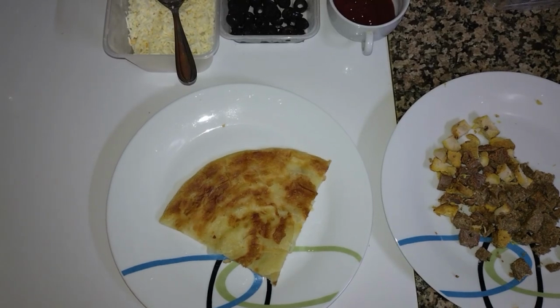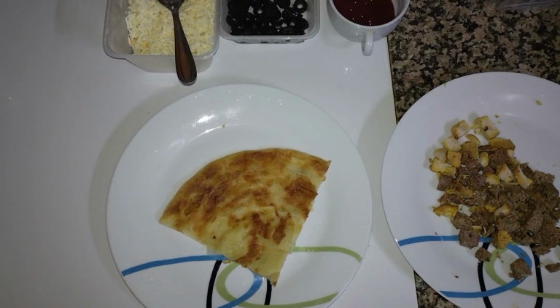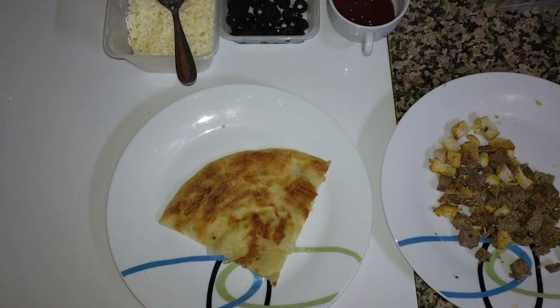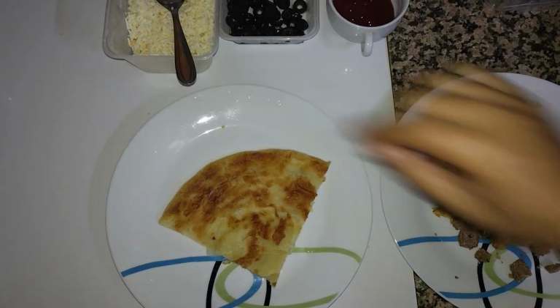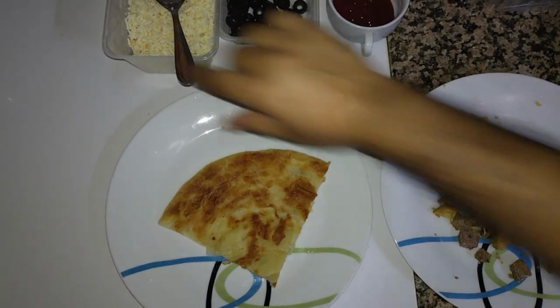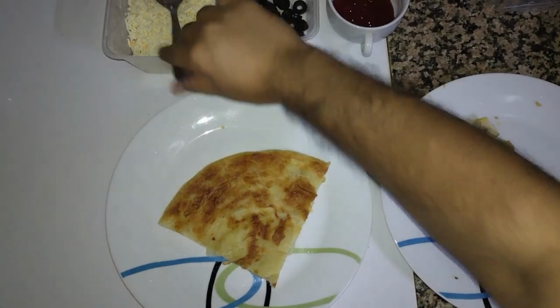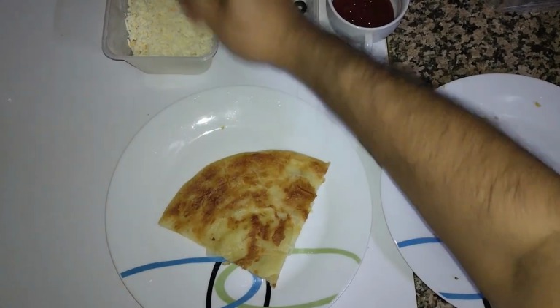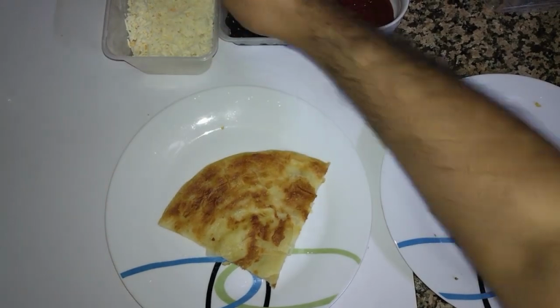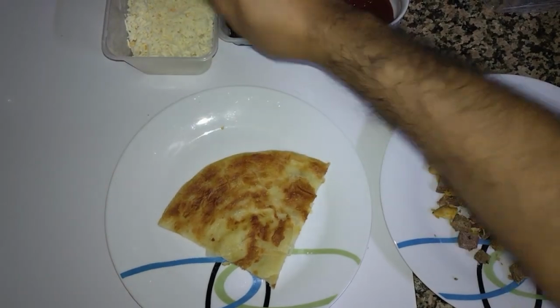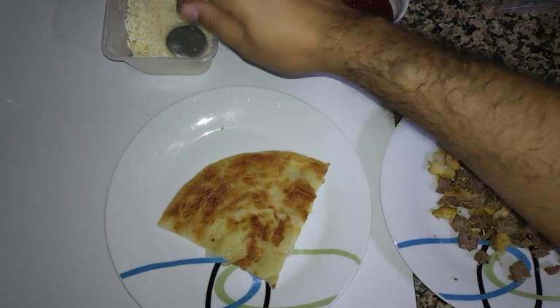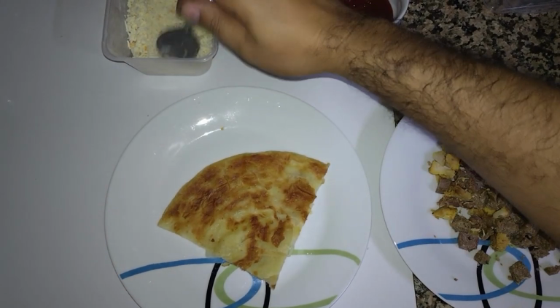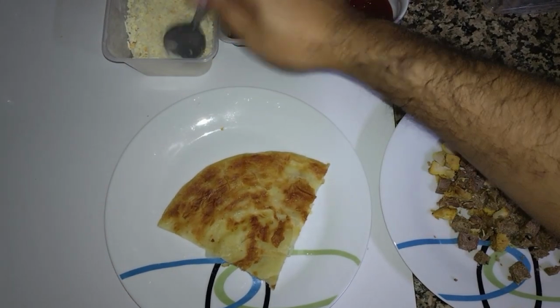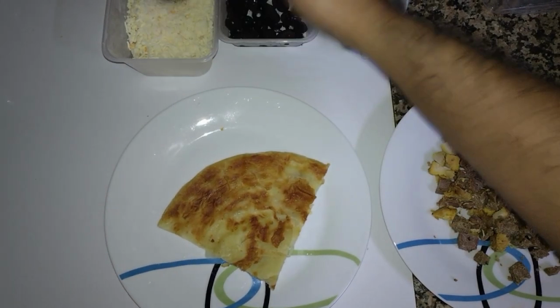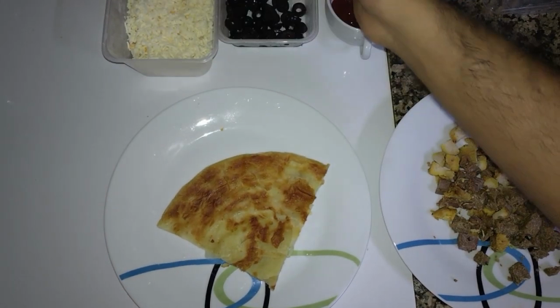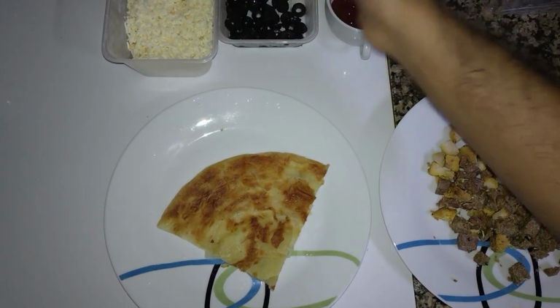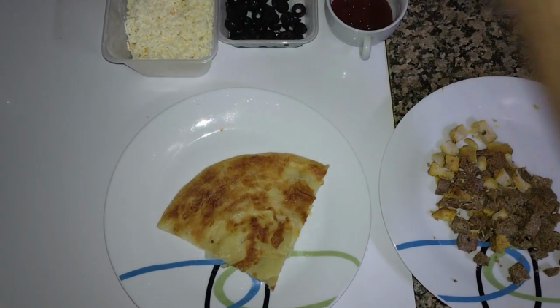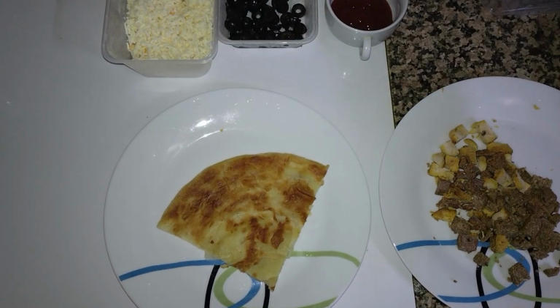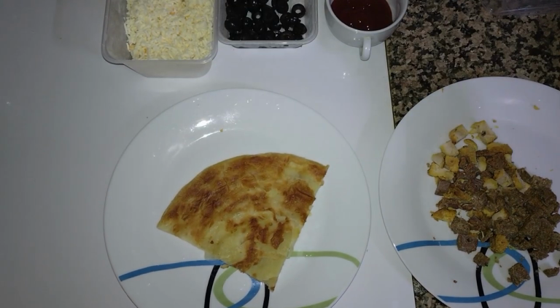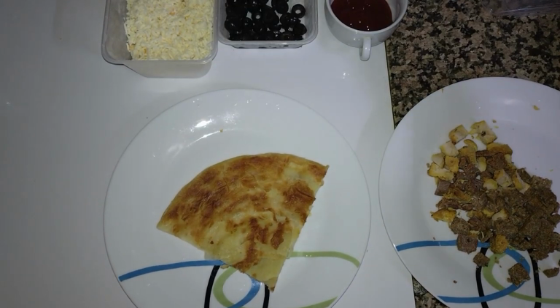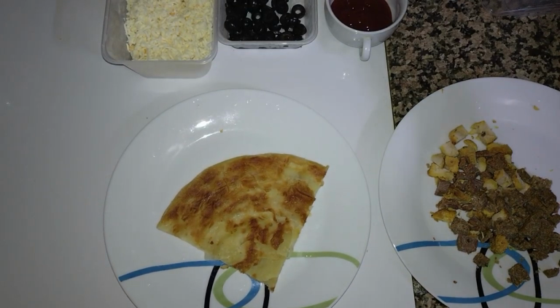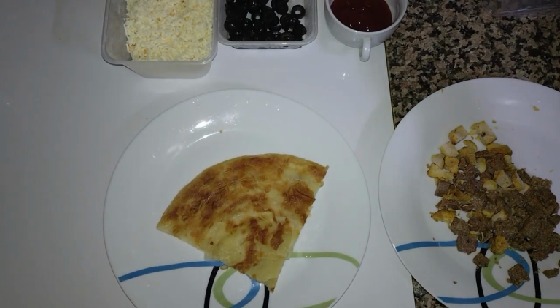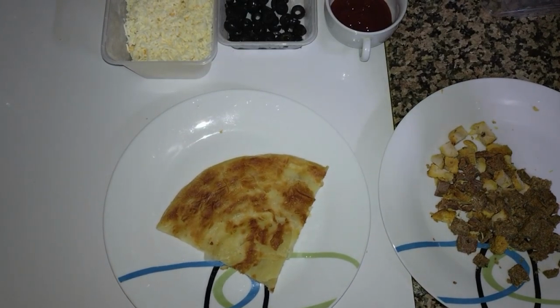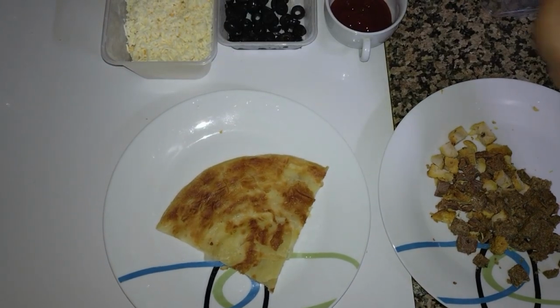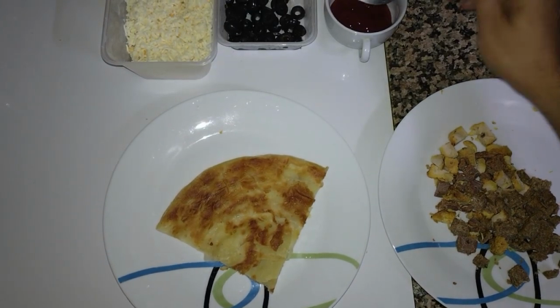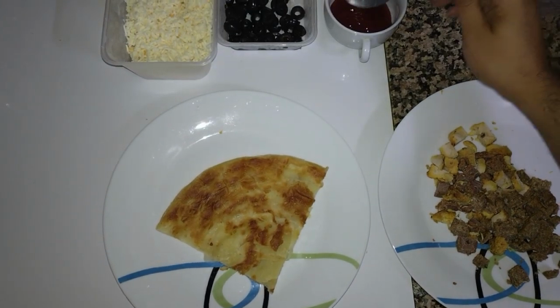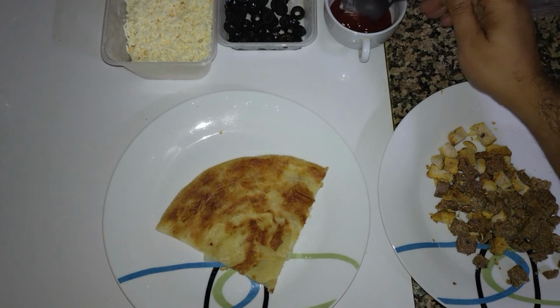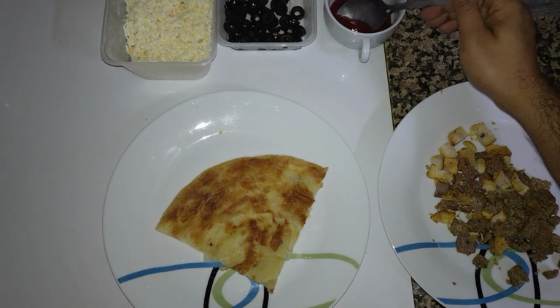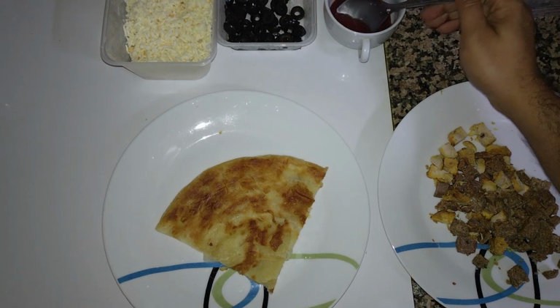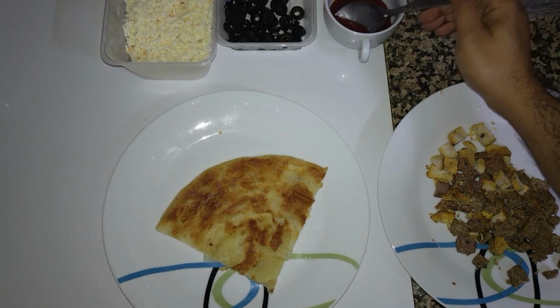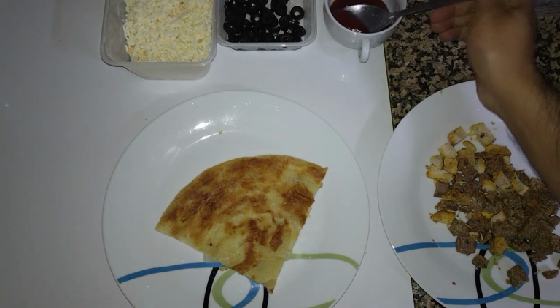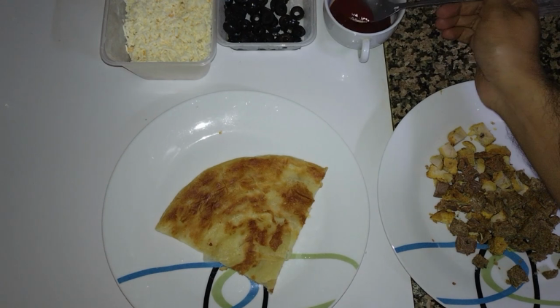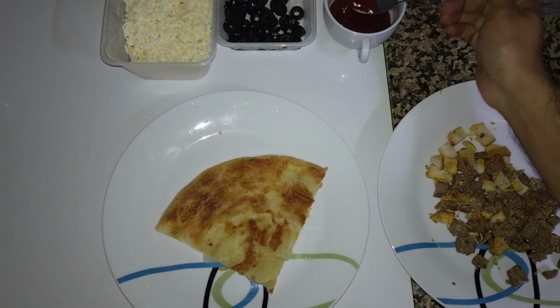Bismillah ar-Rahman ar-Rahim. Today we will make a paratha pizza.